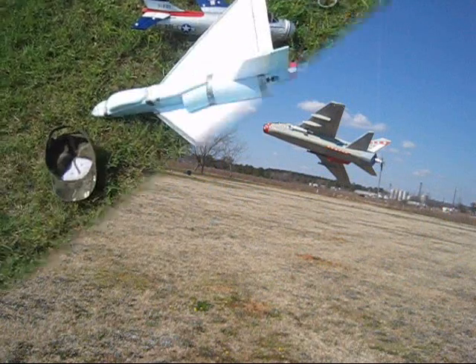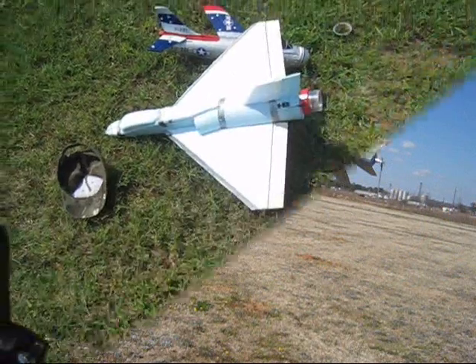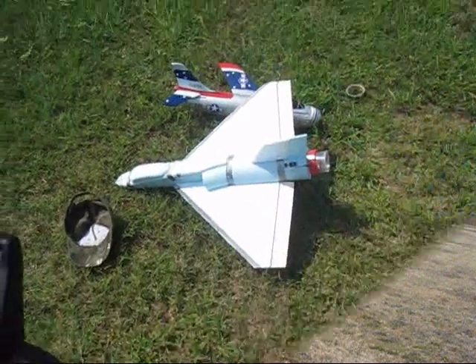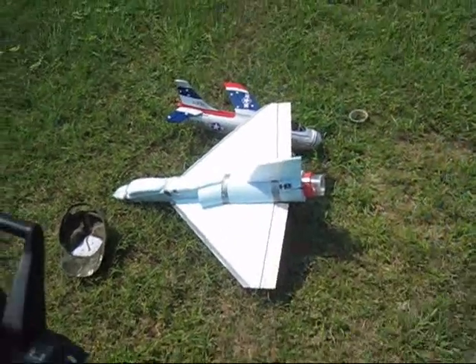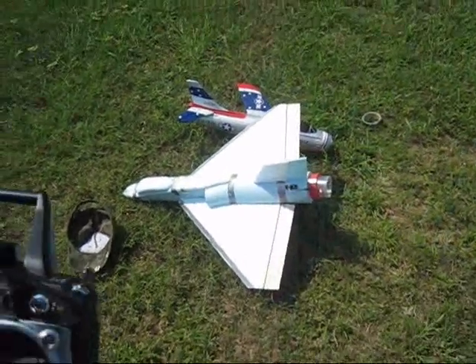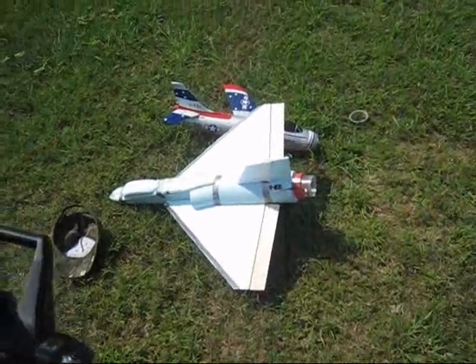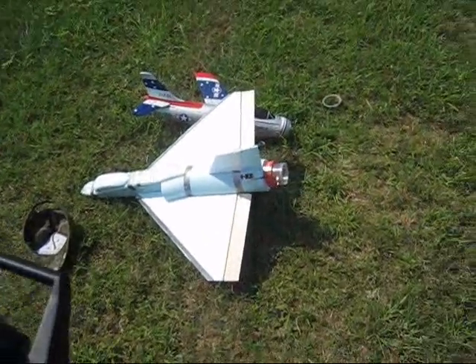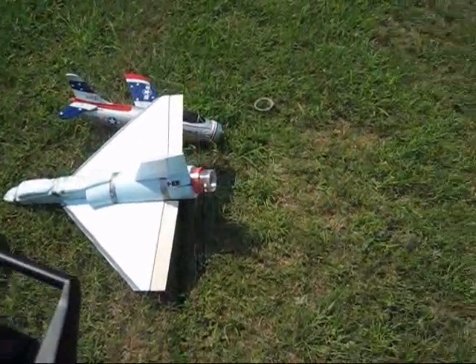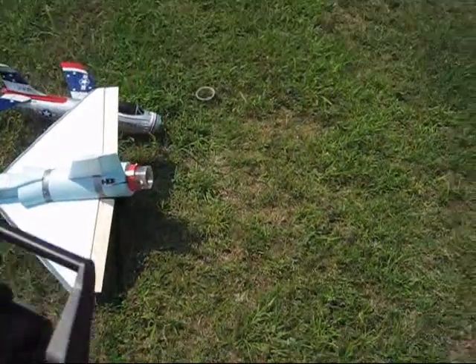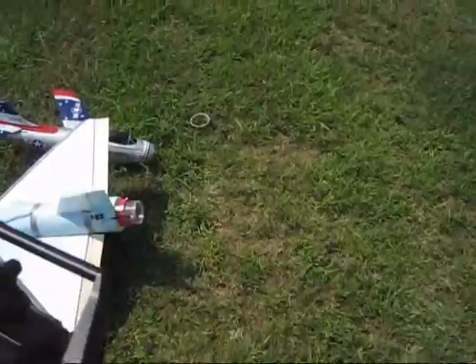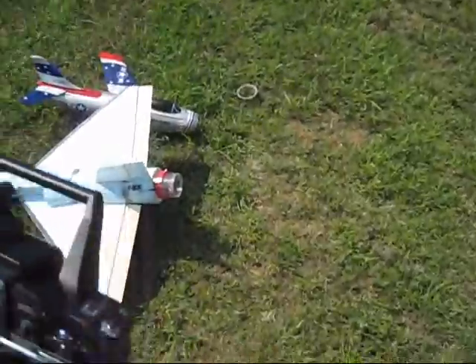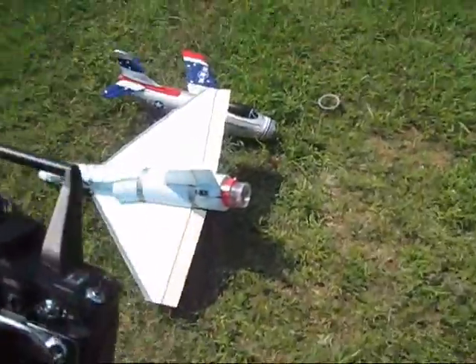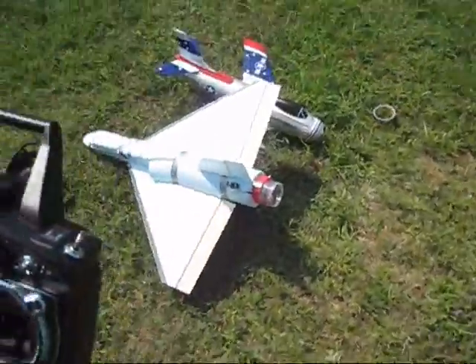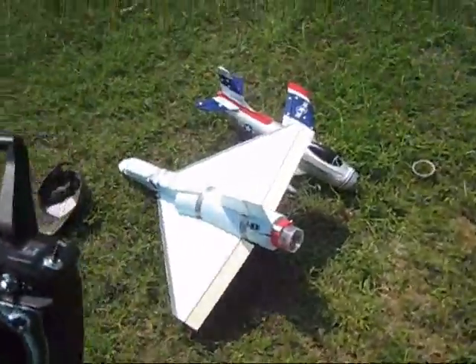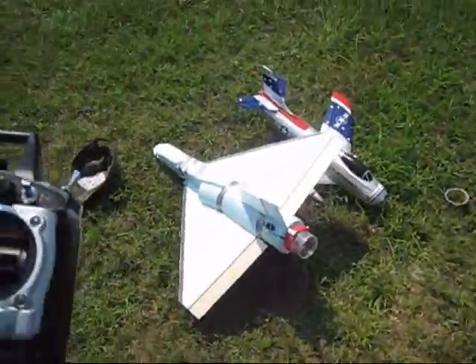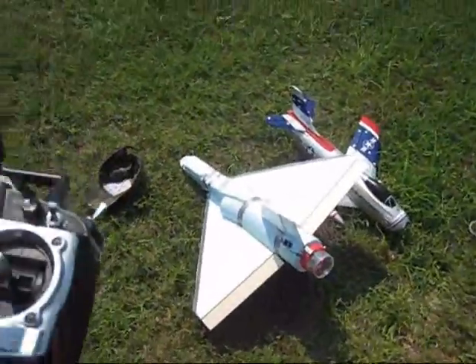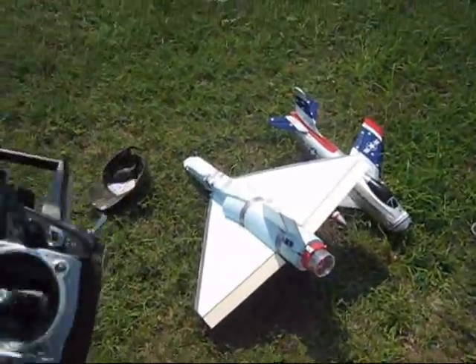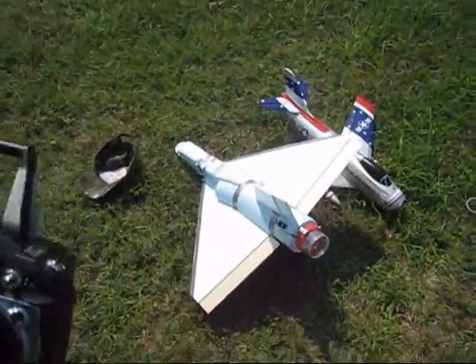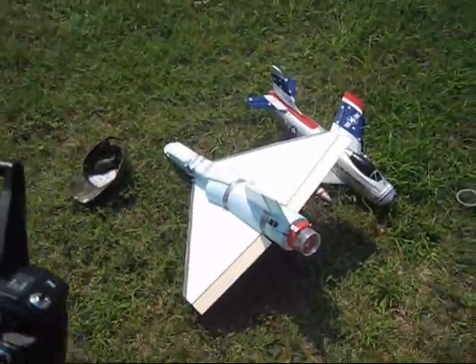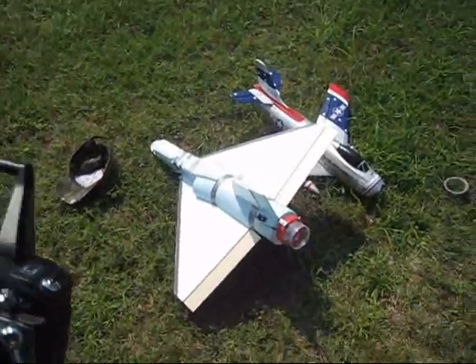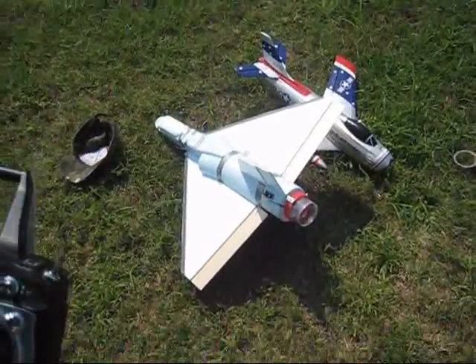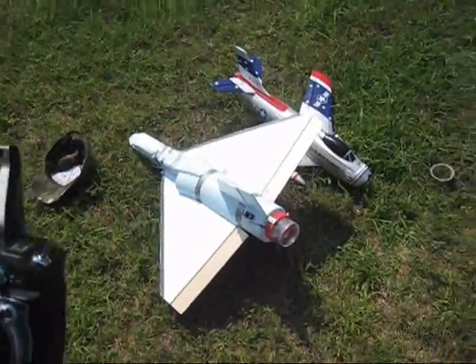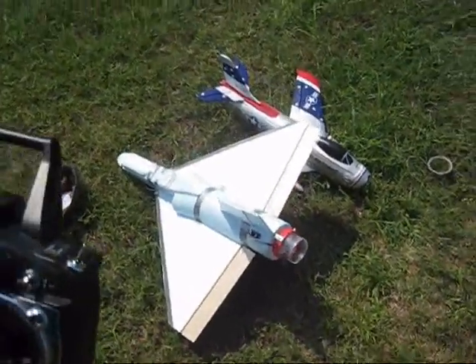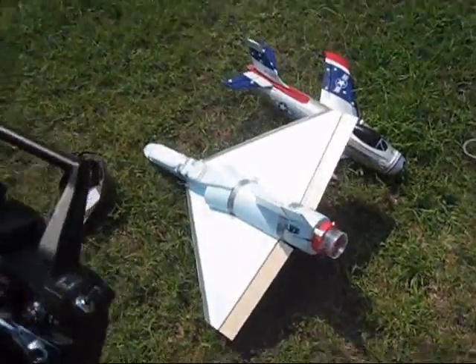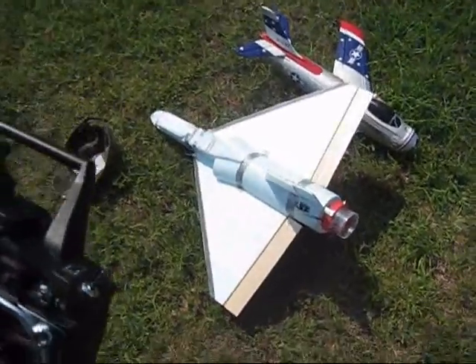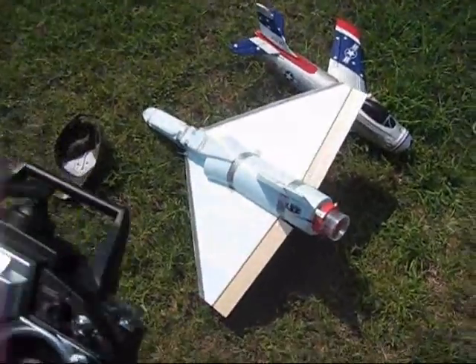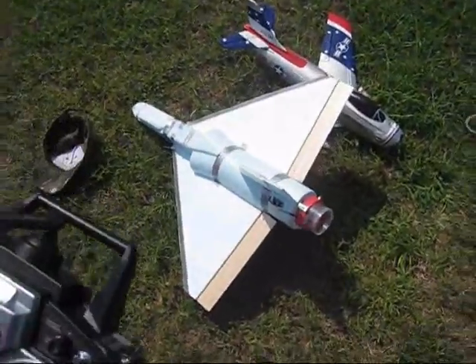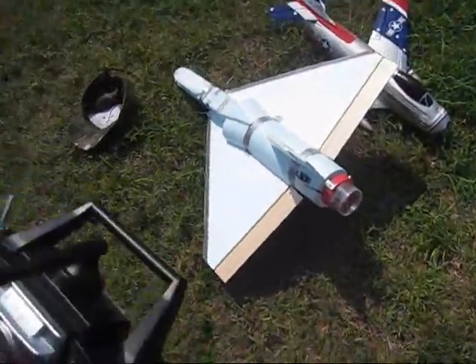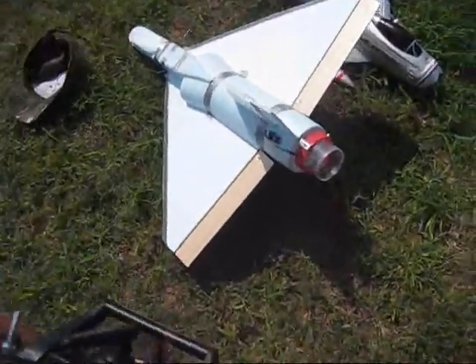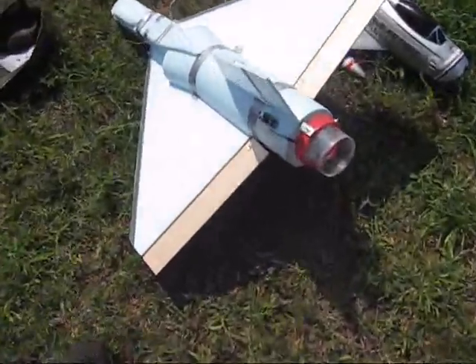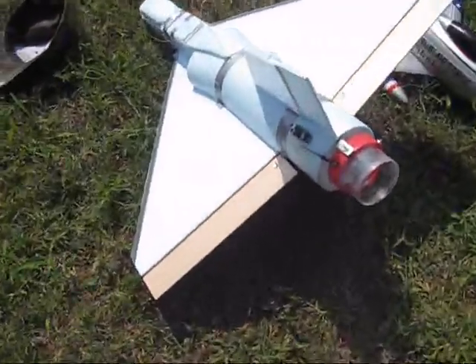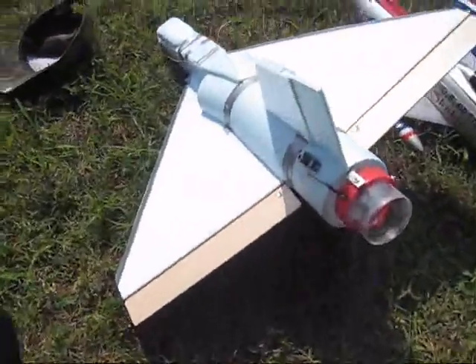Hey guys, welcome back to 5.RC, the home of the Scaleform Jets. Here we are ready to do the maiden fly with my jet with the thrust vectoring system in it.